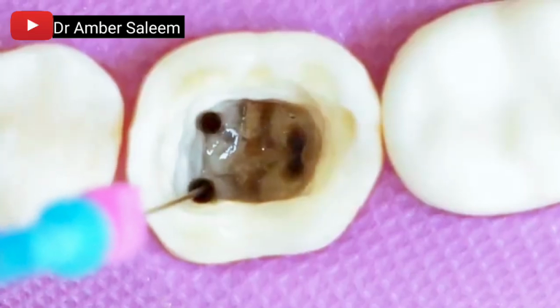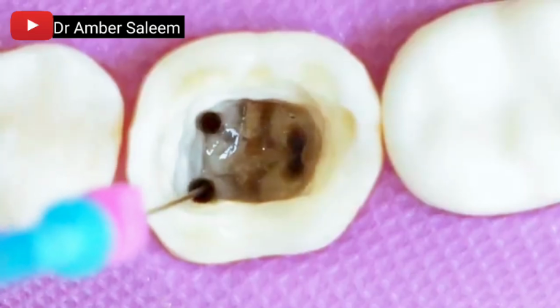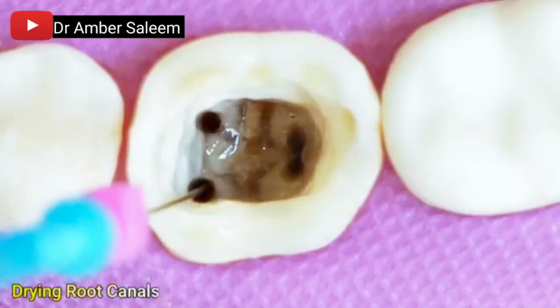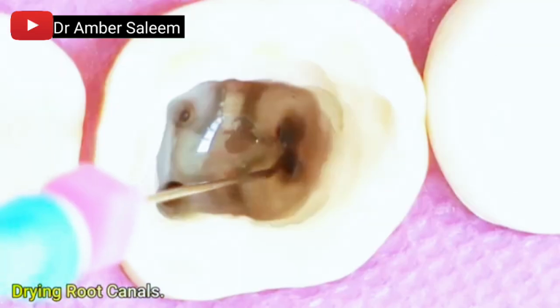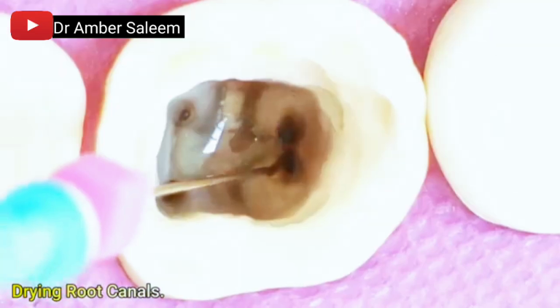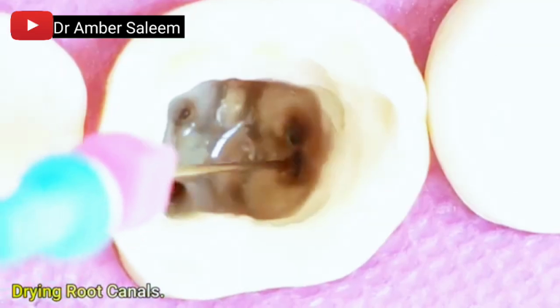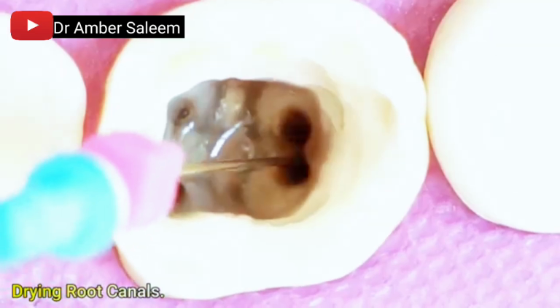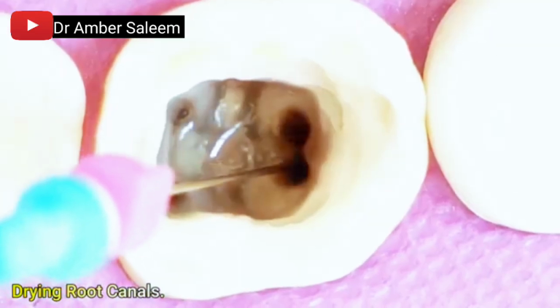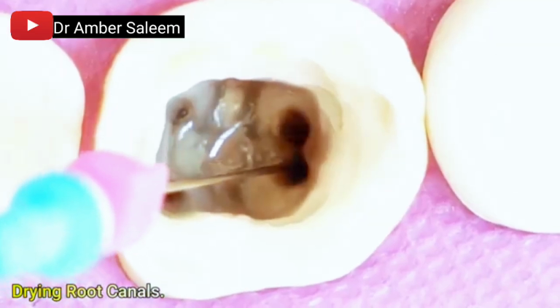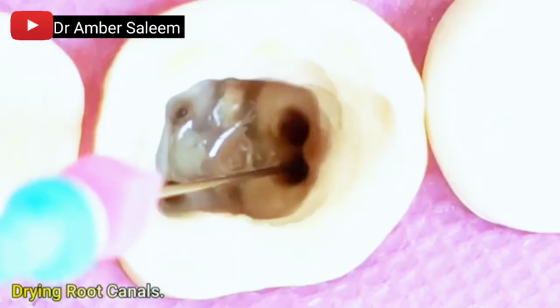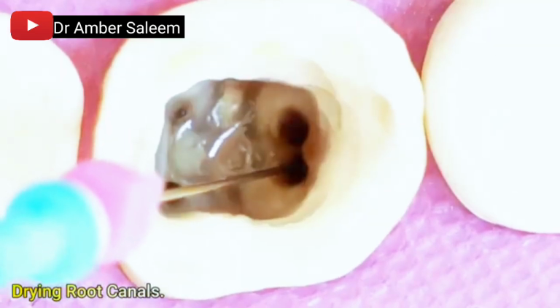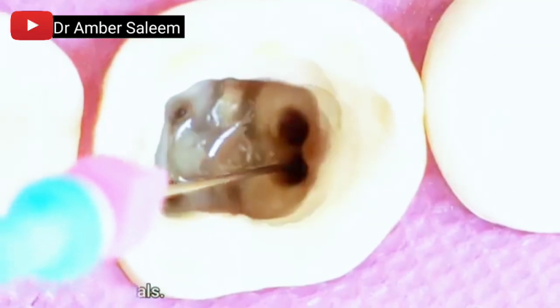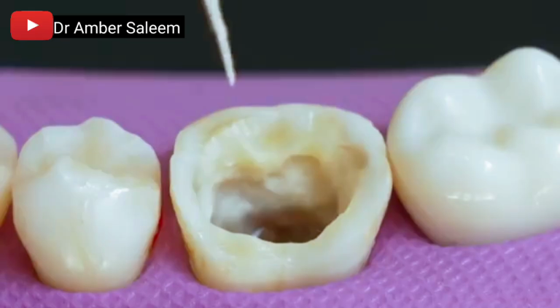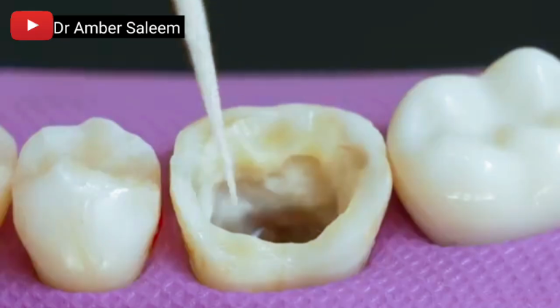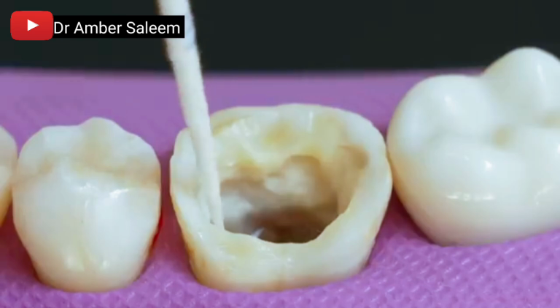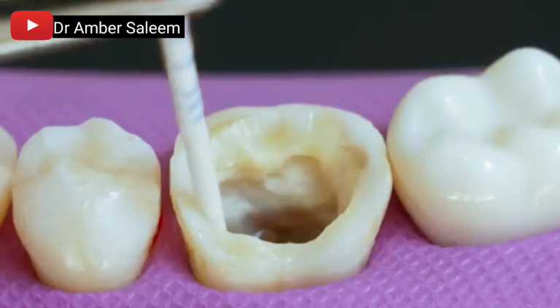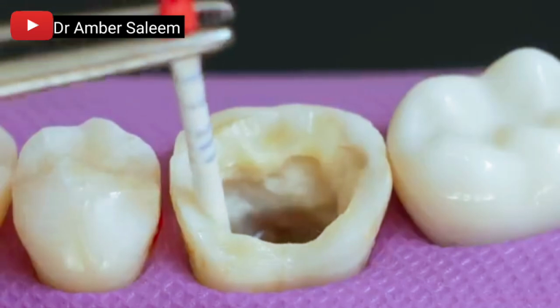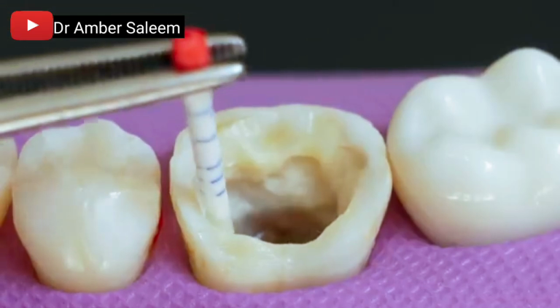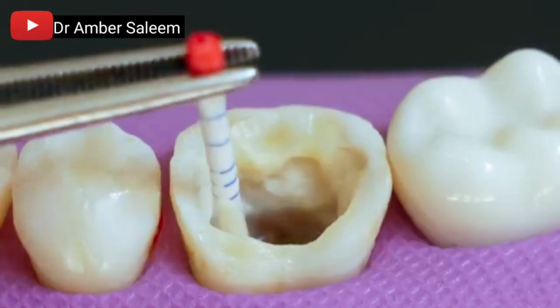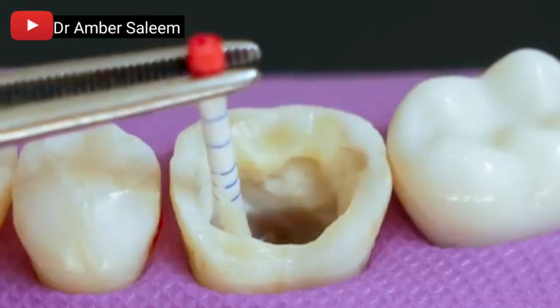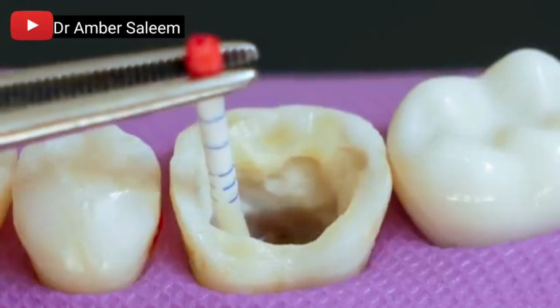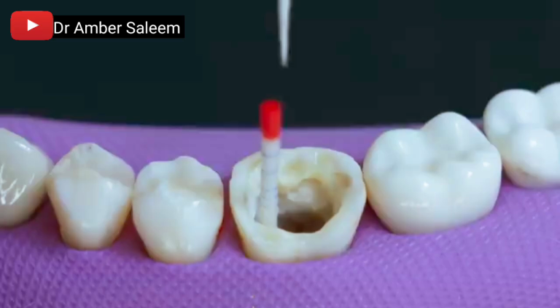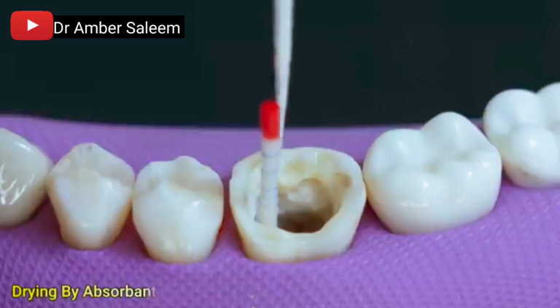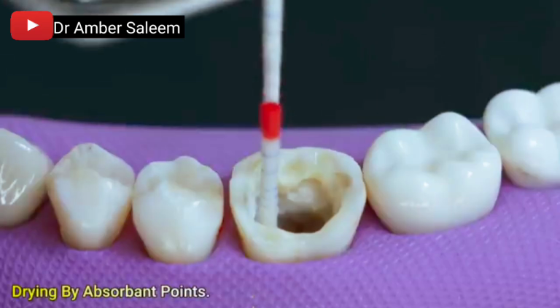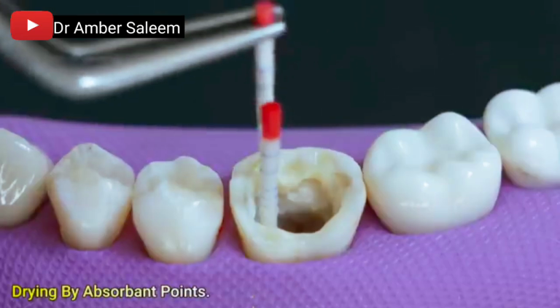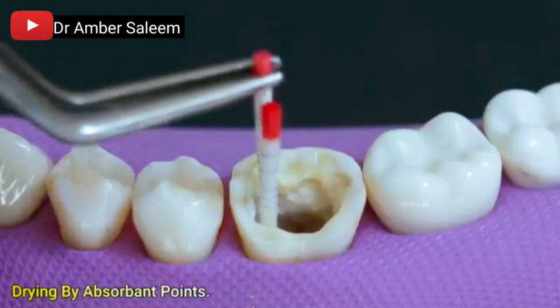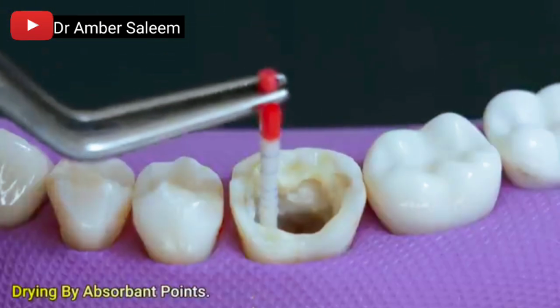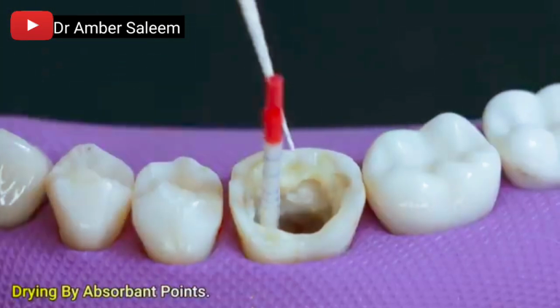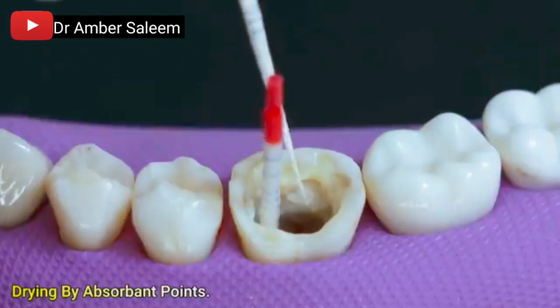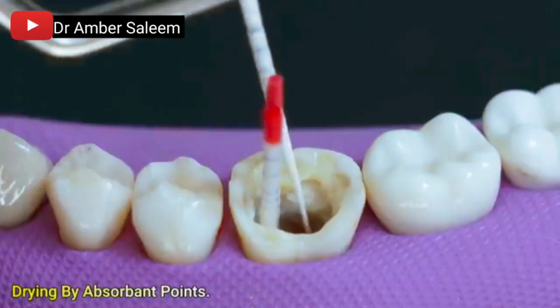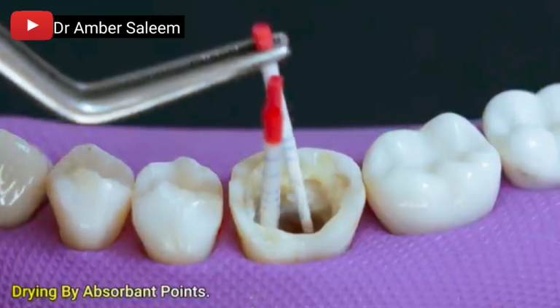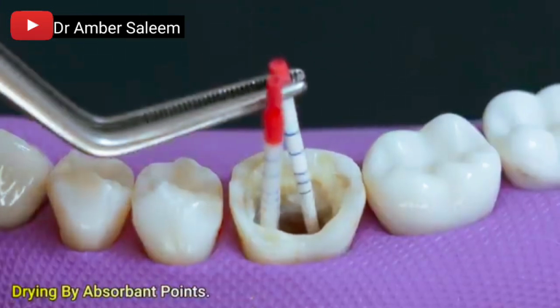Drying the root canals, first by conventional means and then using absorbent paper points to ensure the canals are fully dry before obturation.